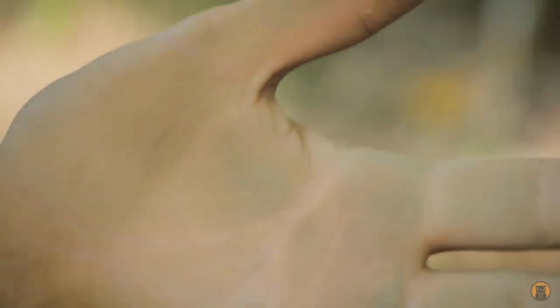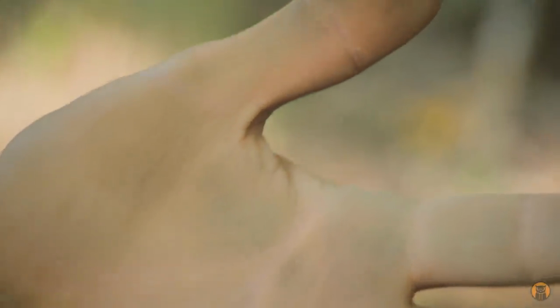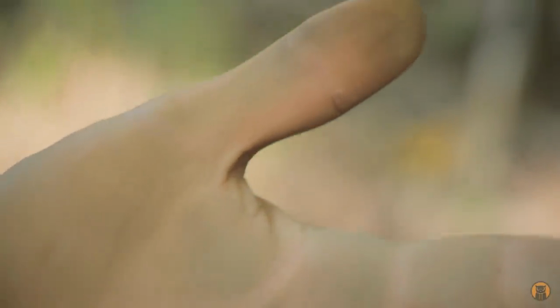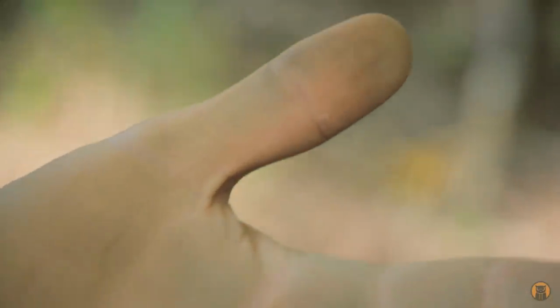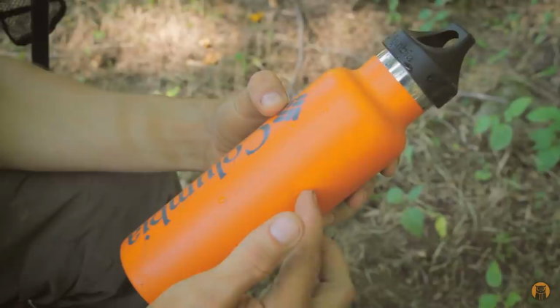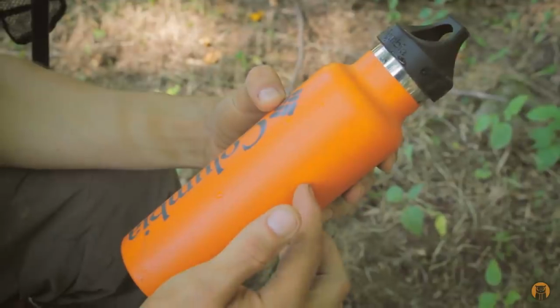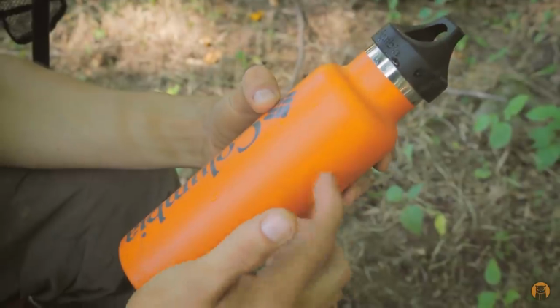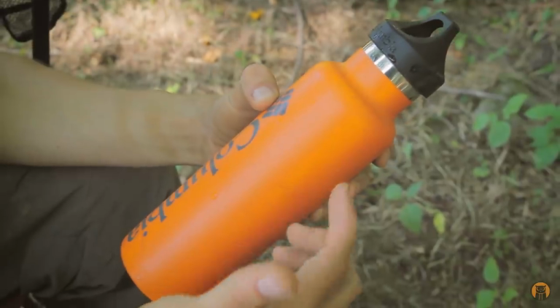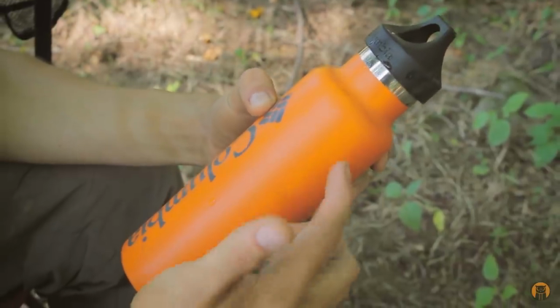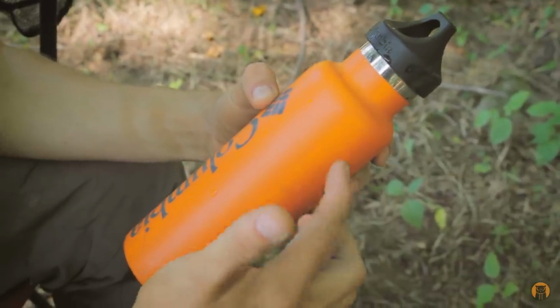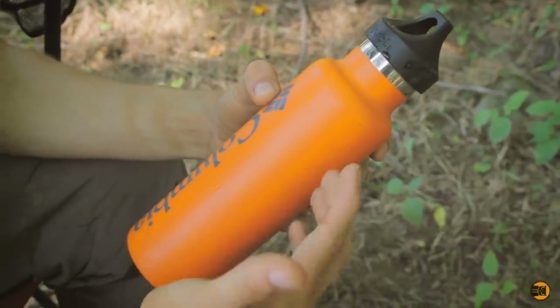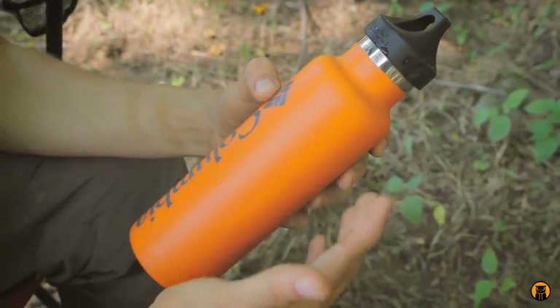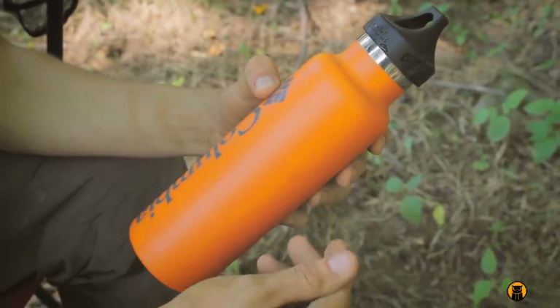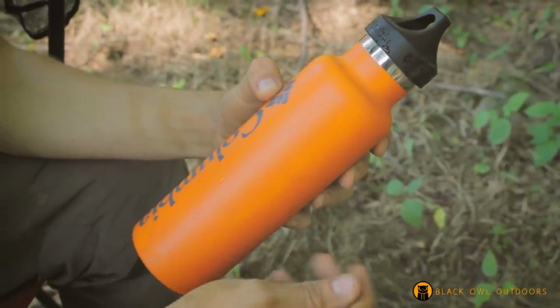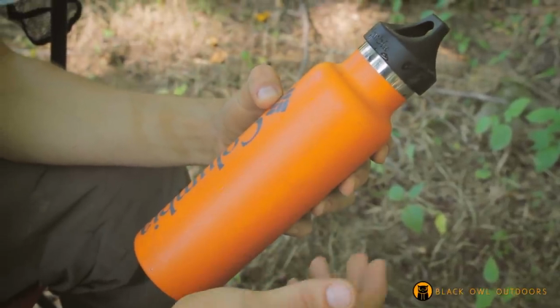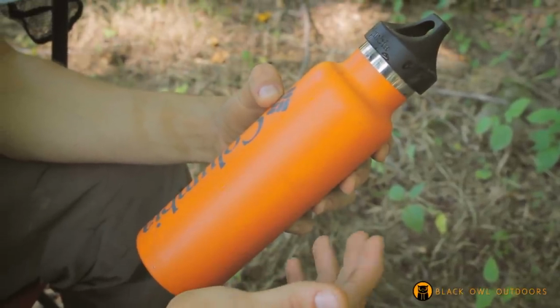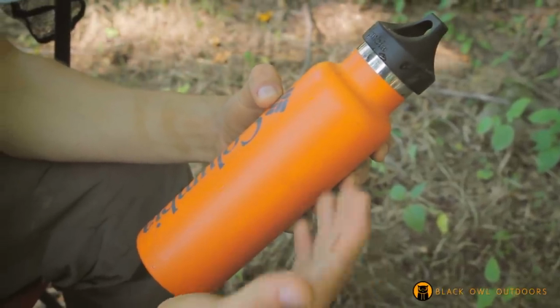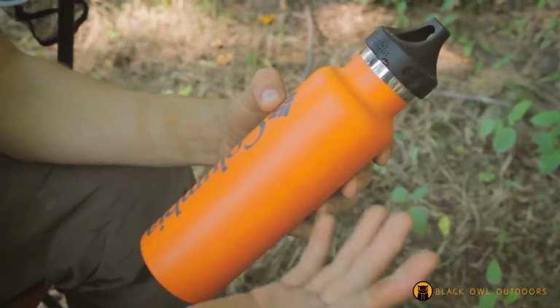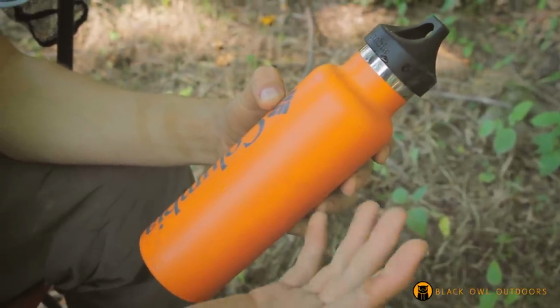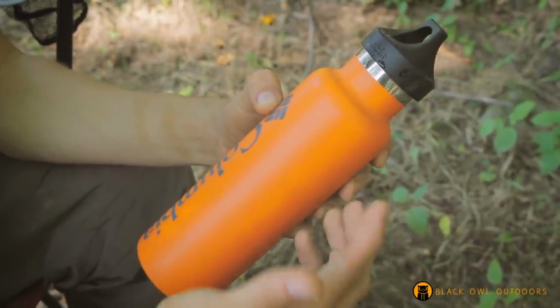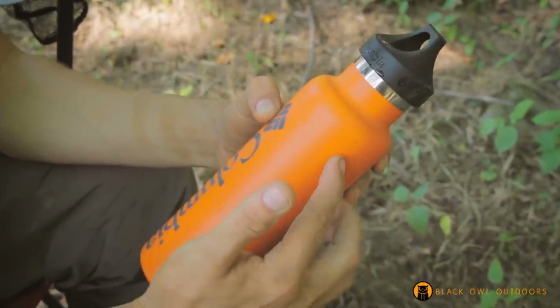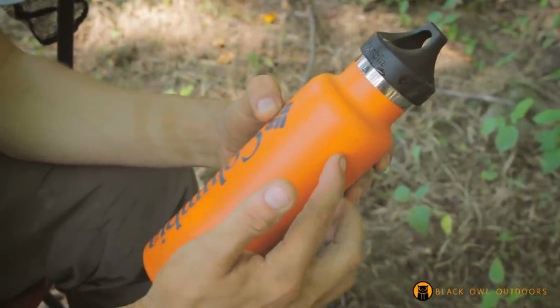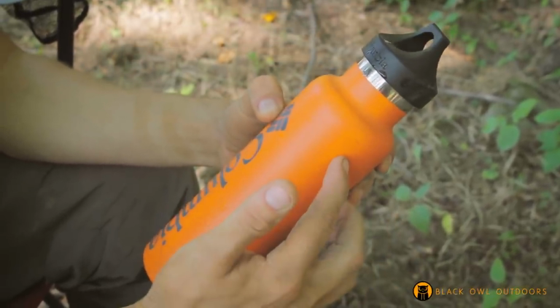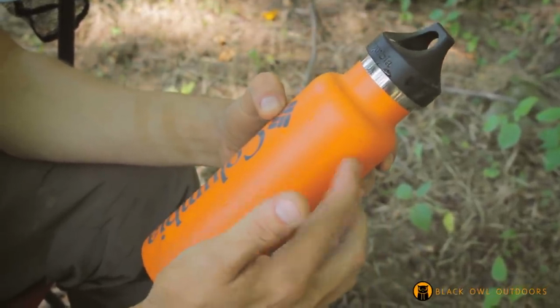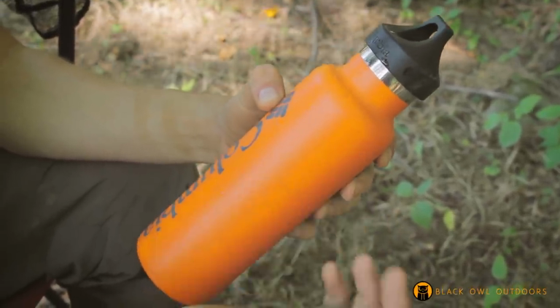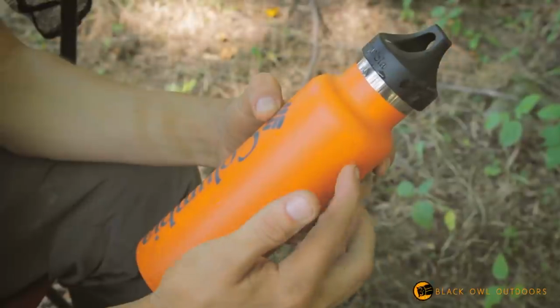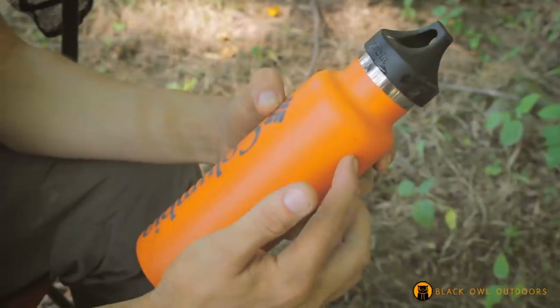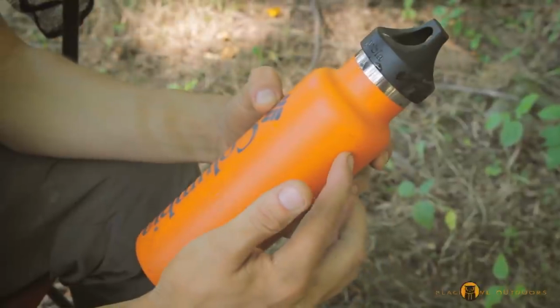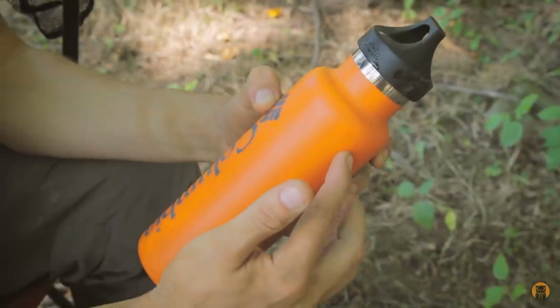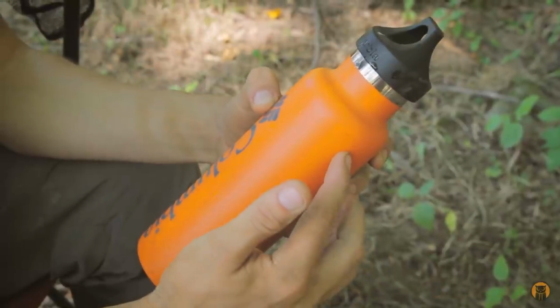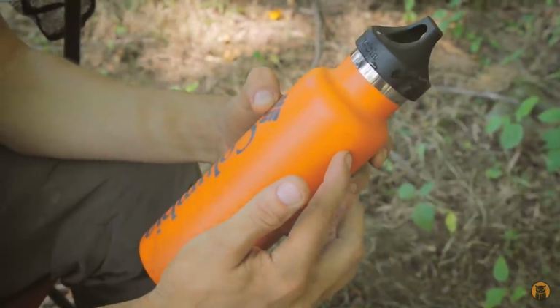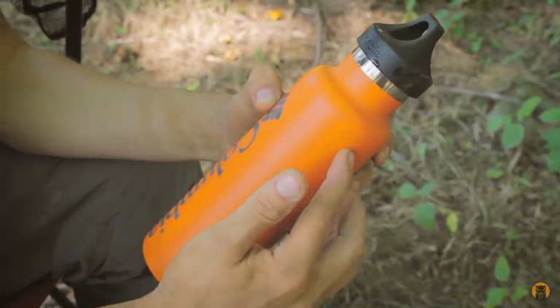I have a water bottle right here and it's about full — this is all drinking water. I have plenty of drinking water today, so I'm not worried about dumping the rest of it on my hands.